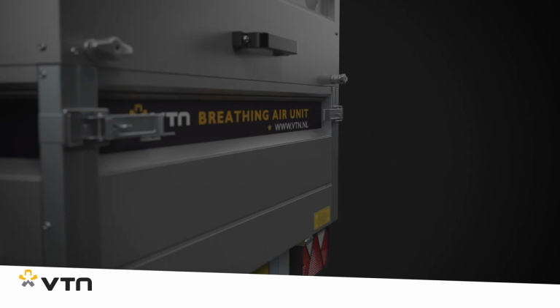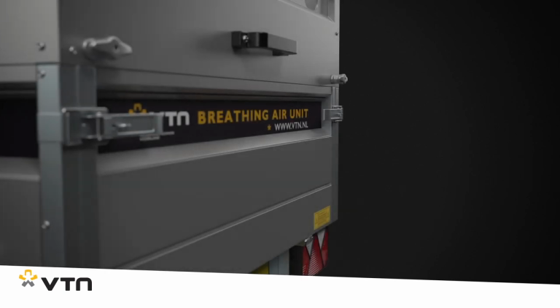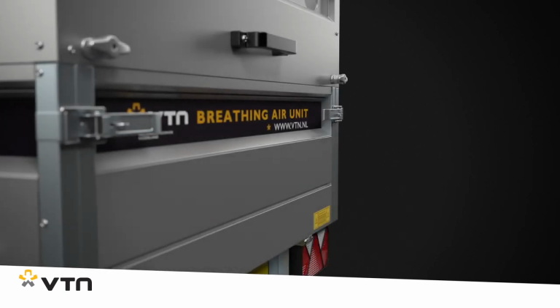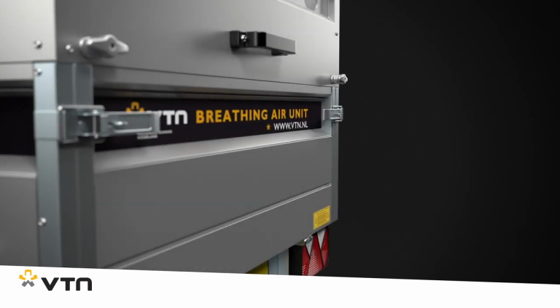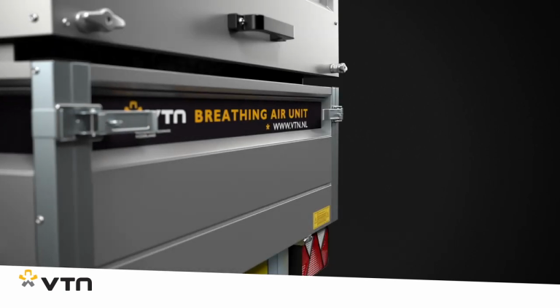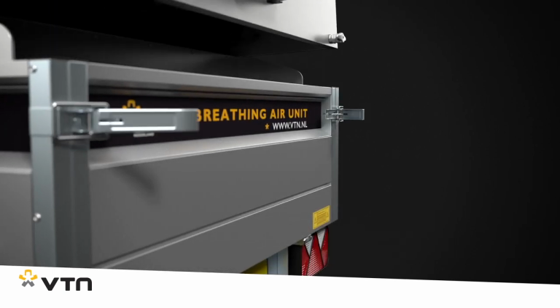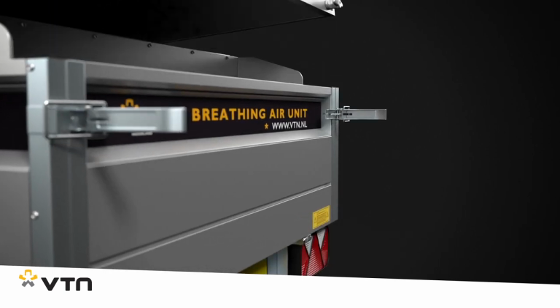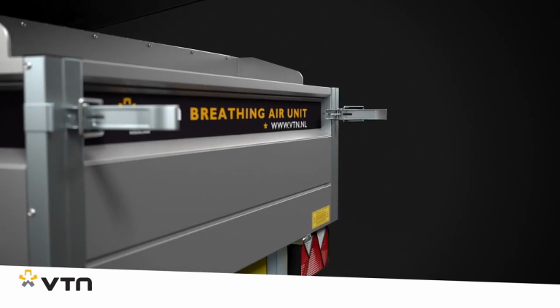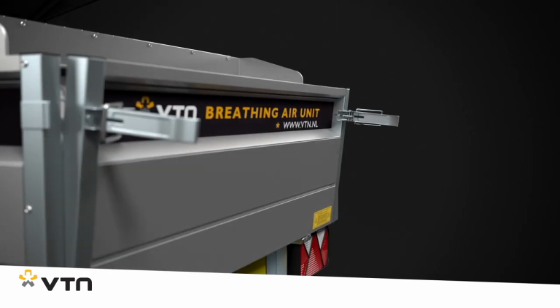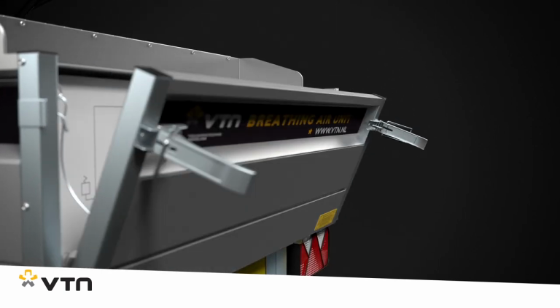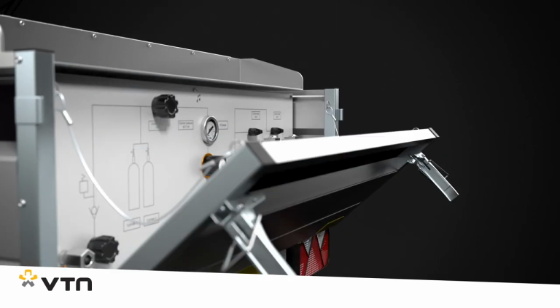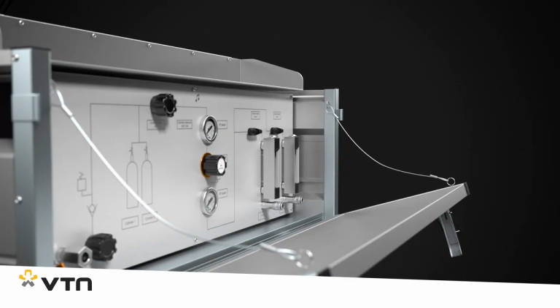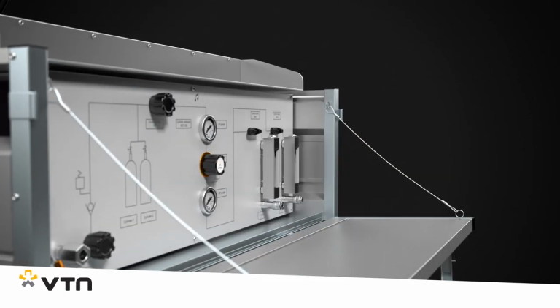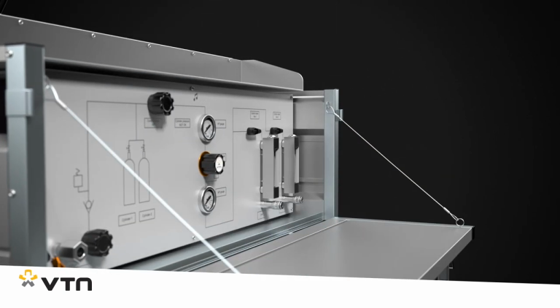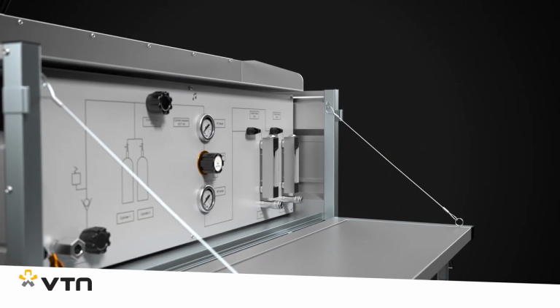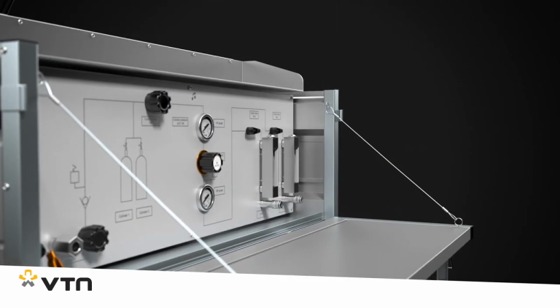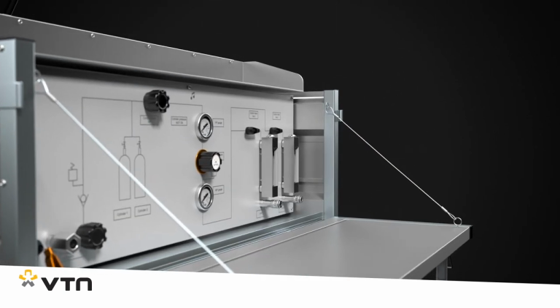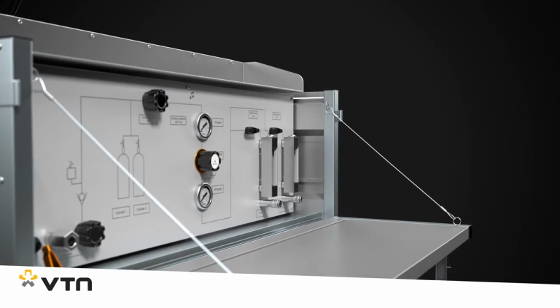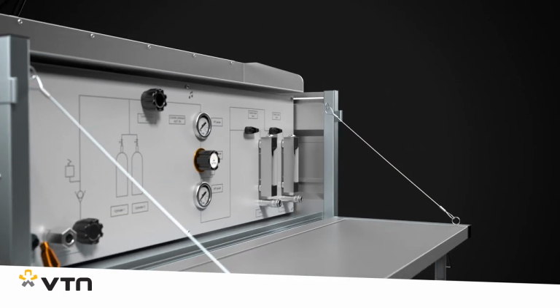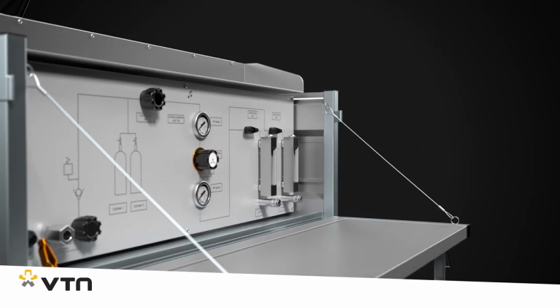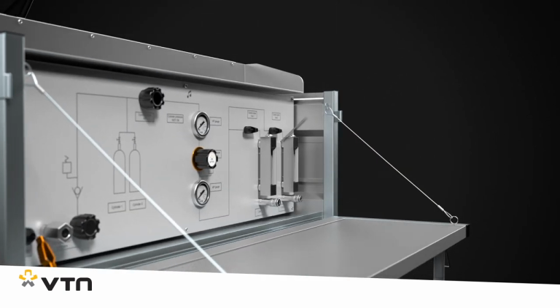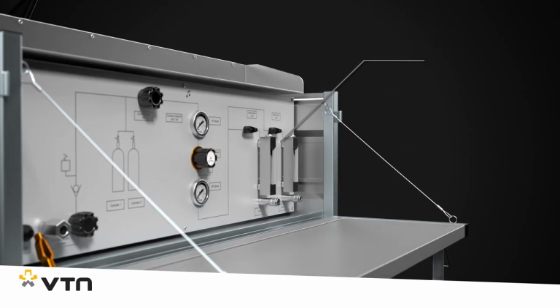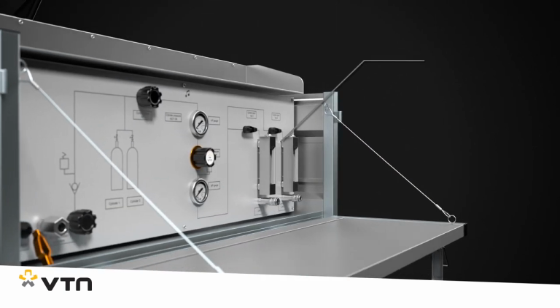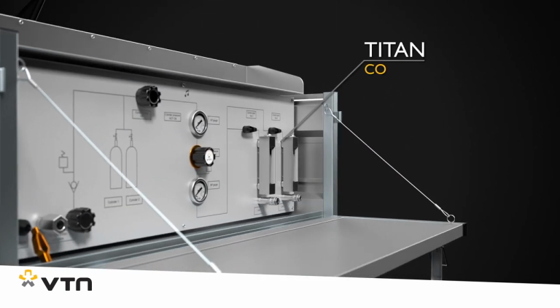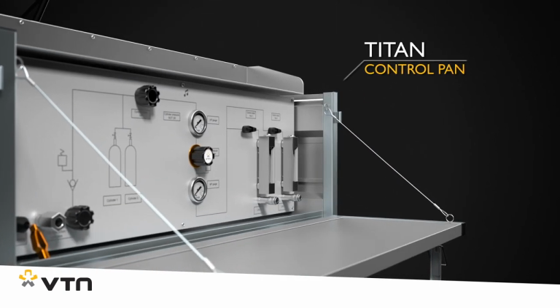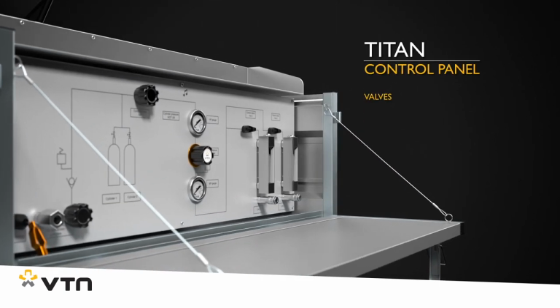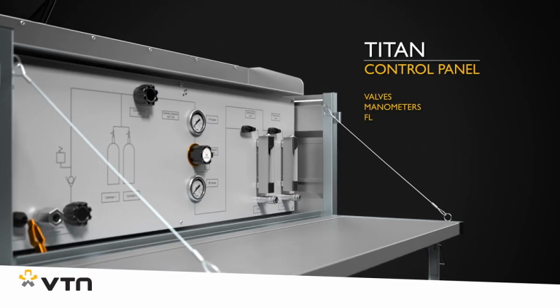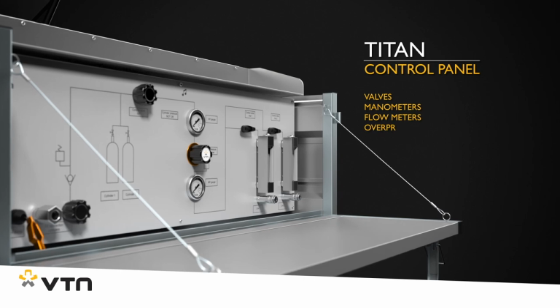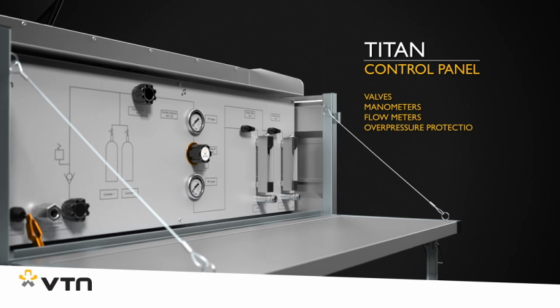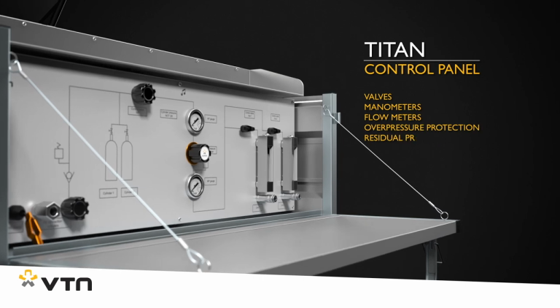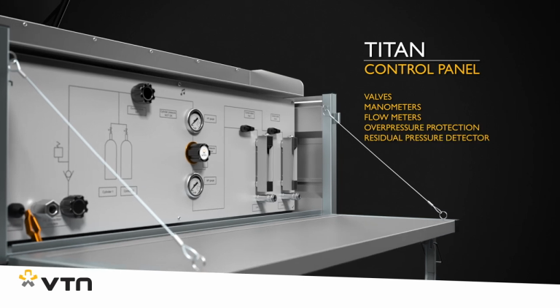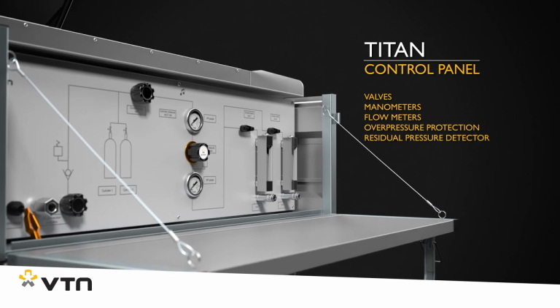To keep operation as easy as possible, it has a clear and logically structured control panel.